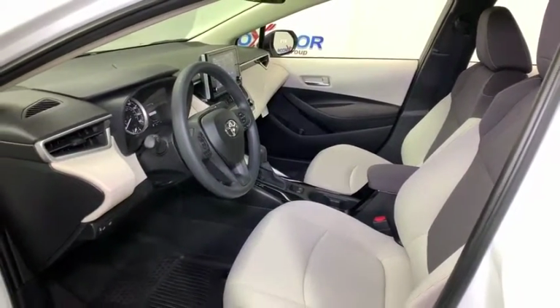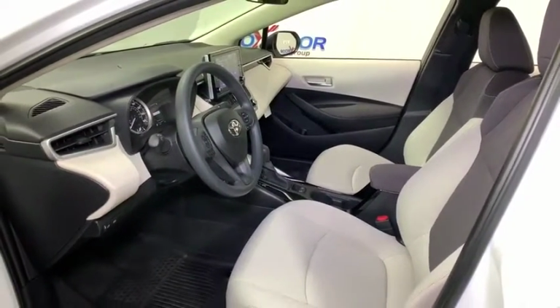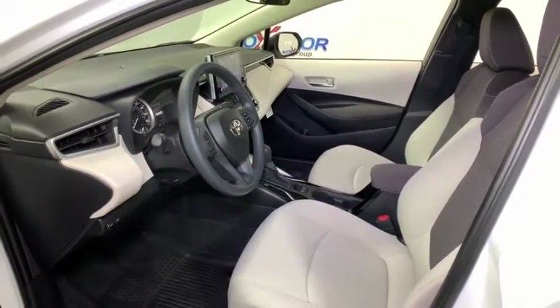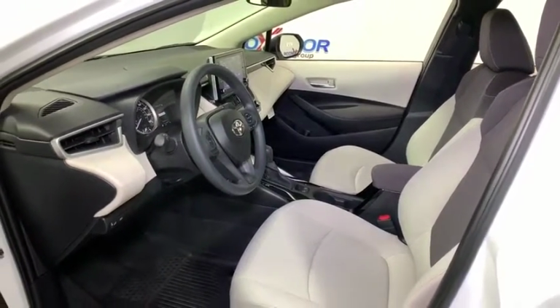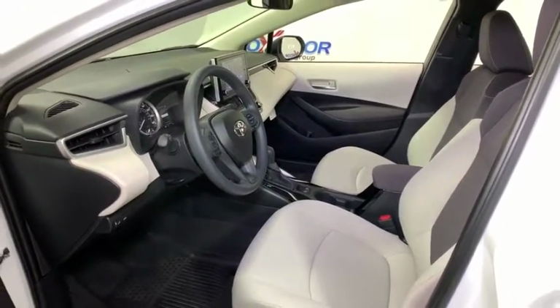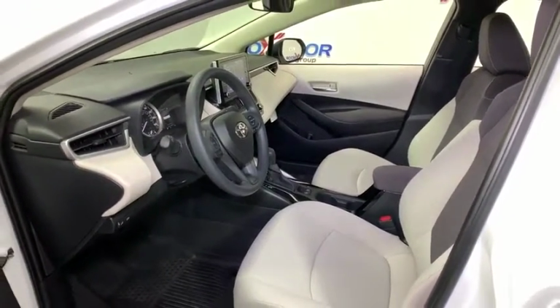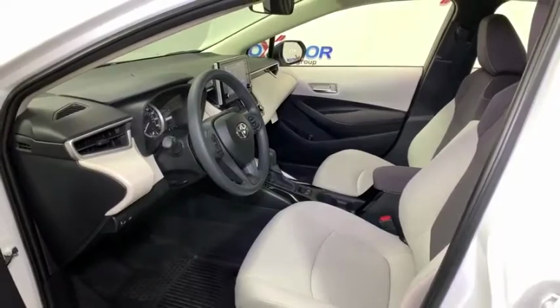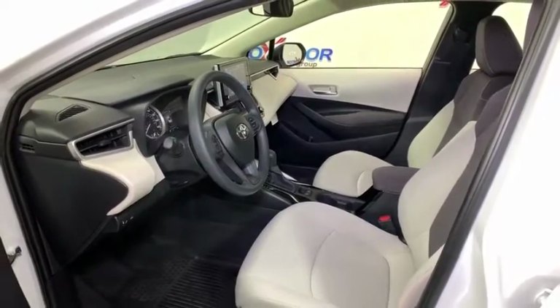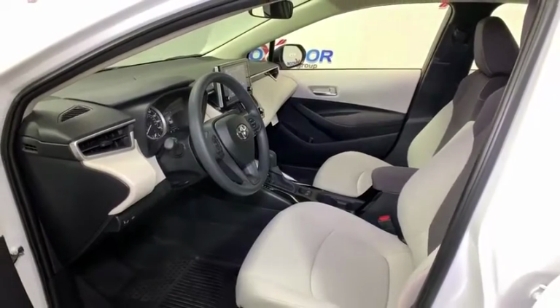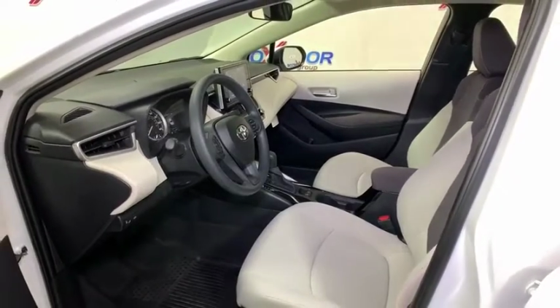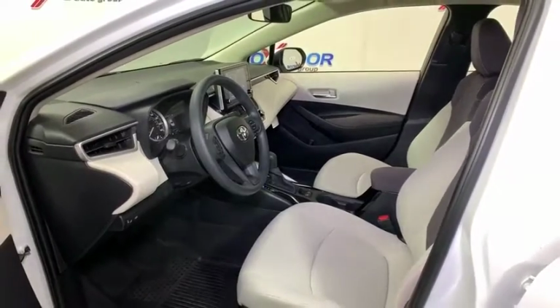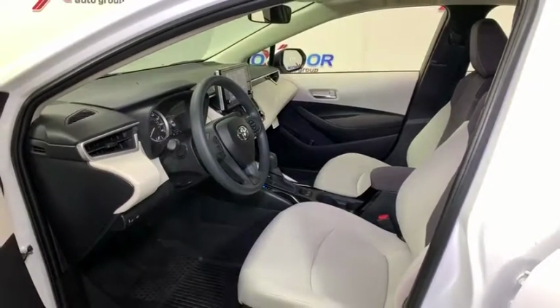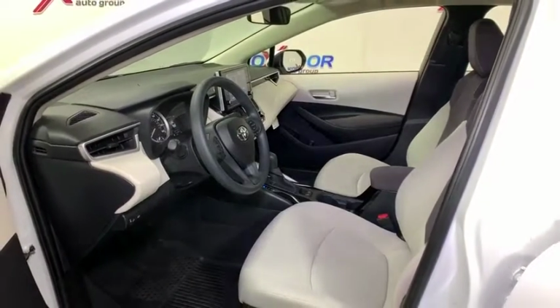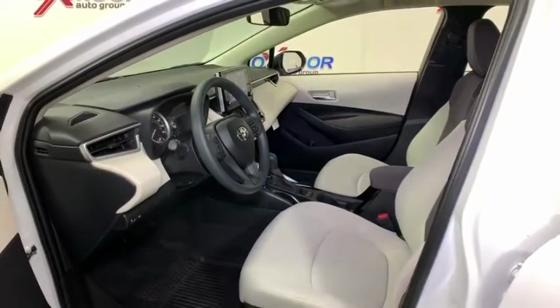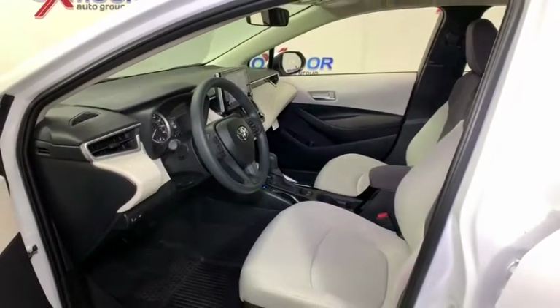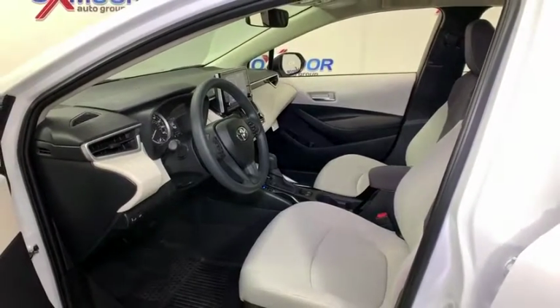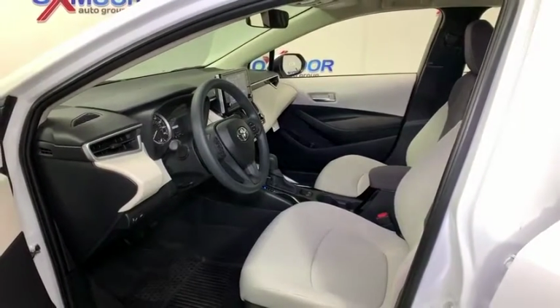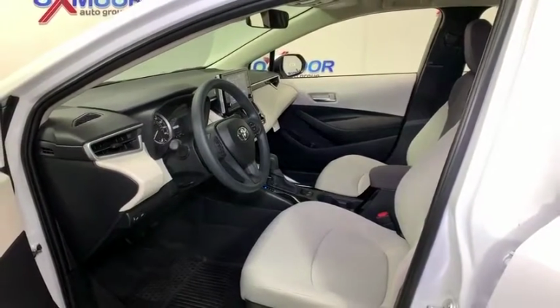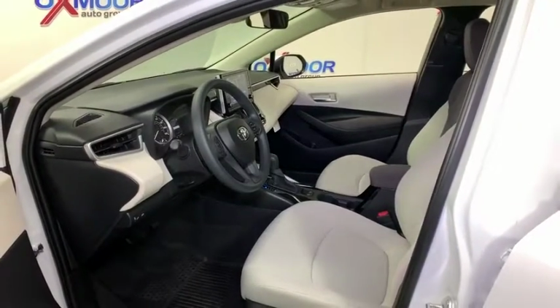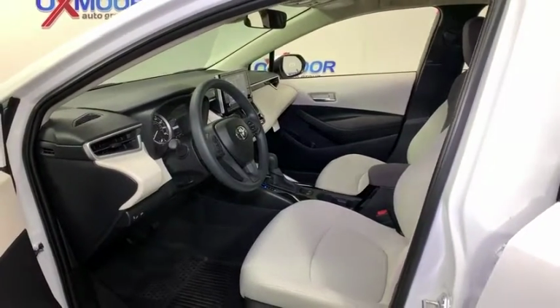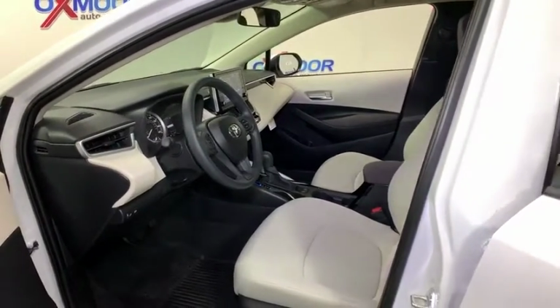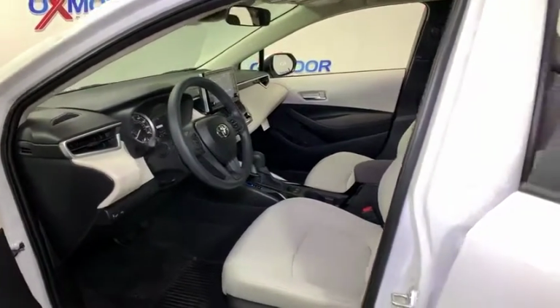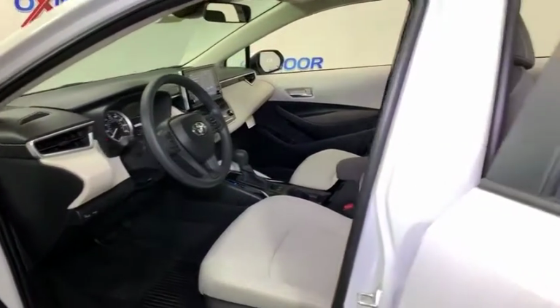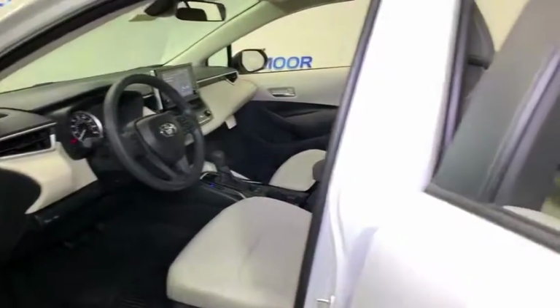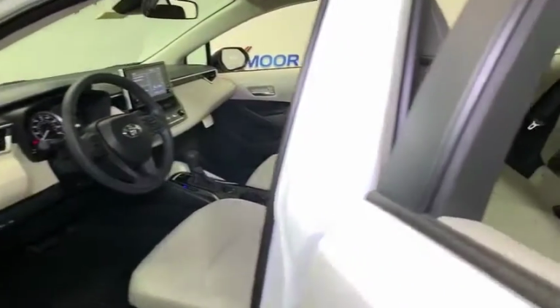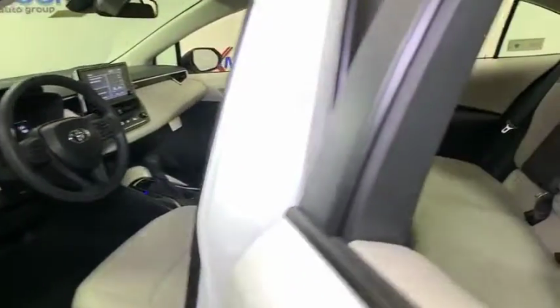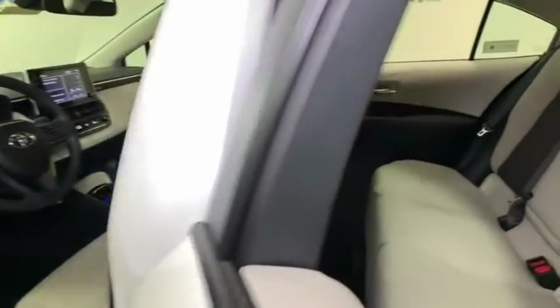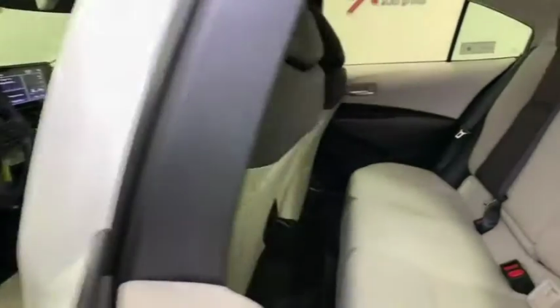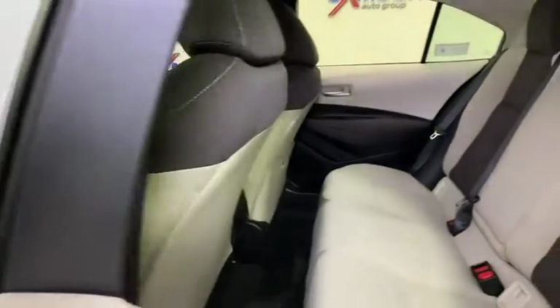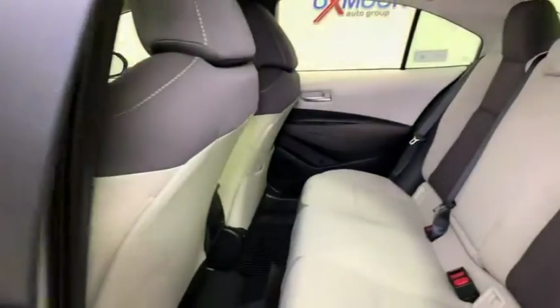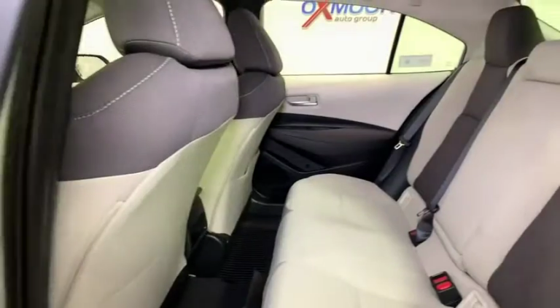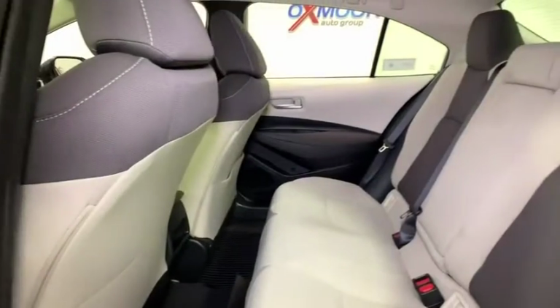Remote keyless entry, driver vanity mirror, front reading lamps, tilt steering wheel, front bucket seats, passenger vanity mirror, speed control.